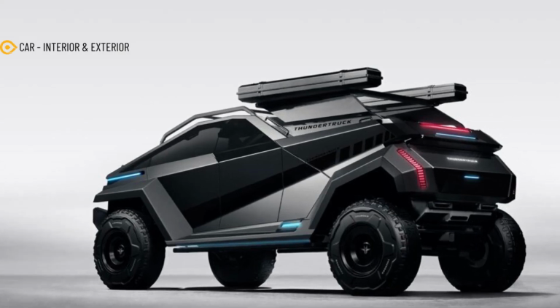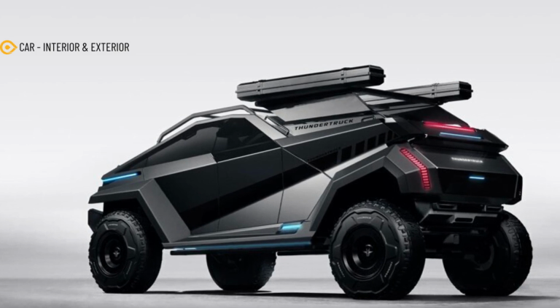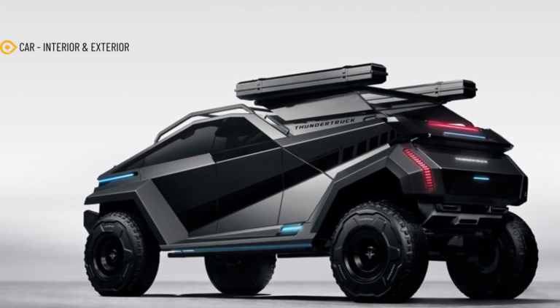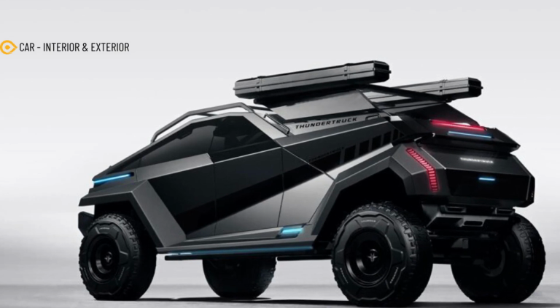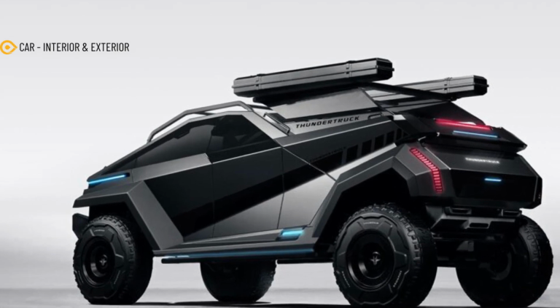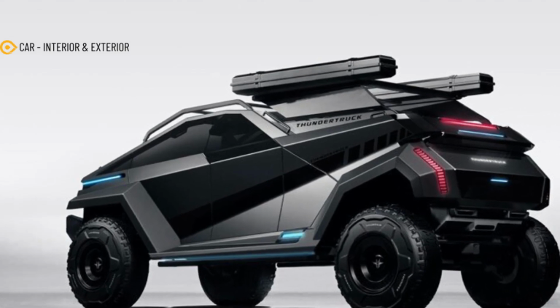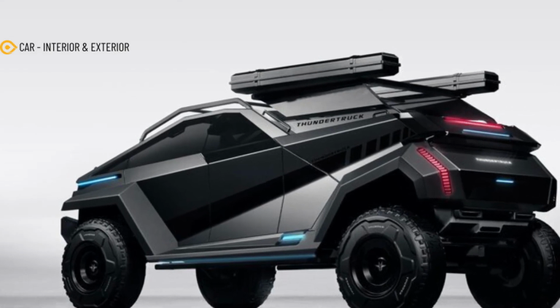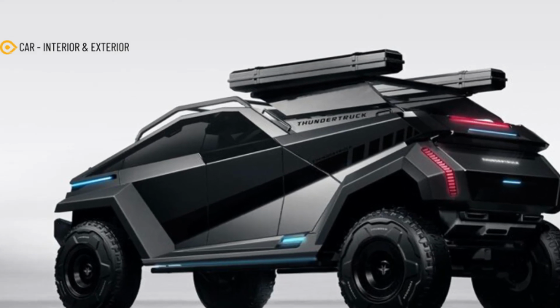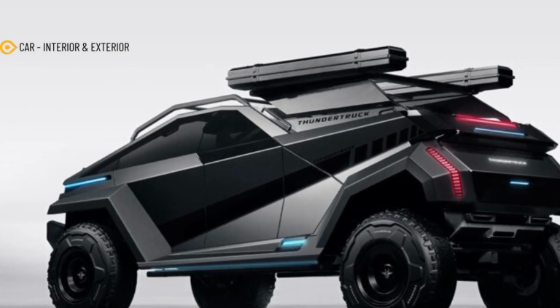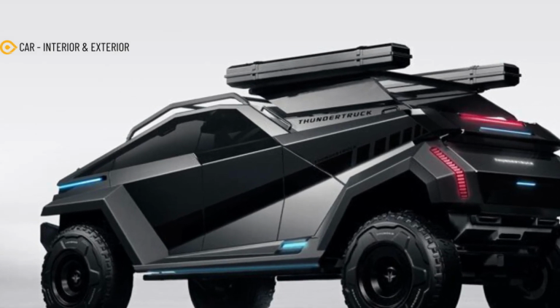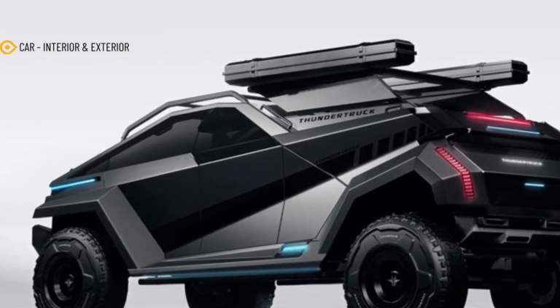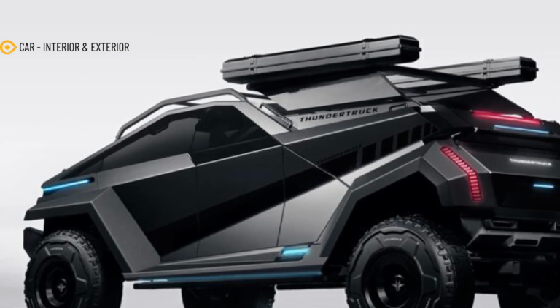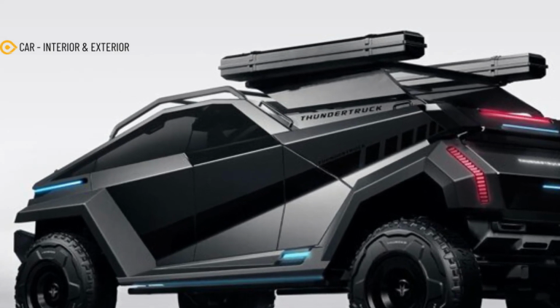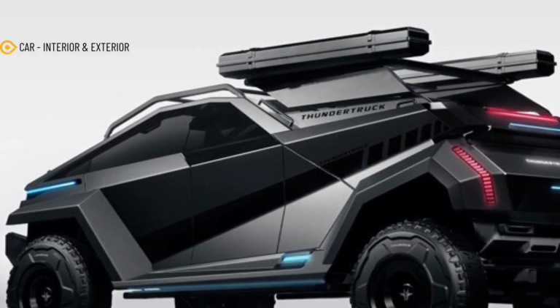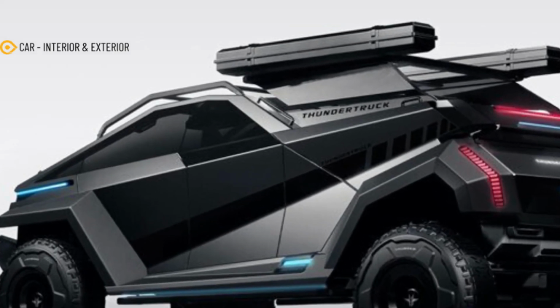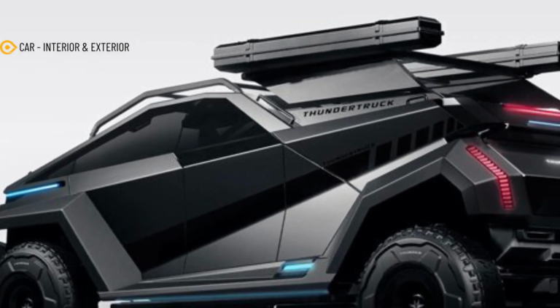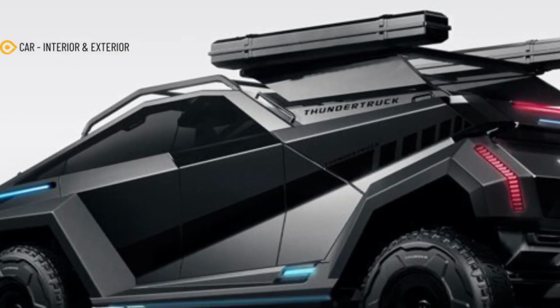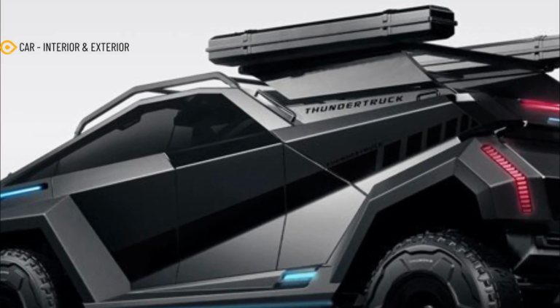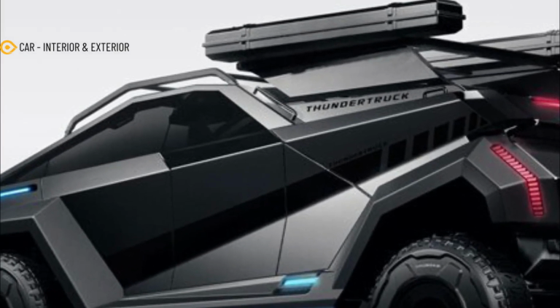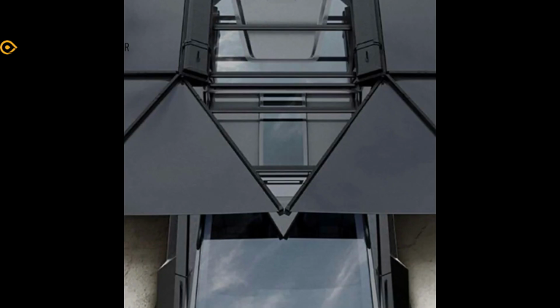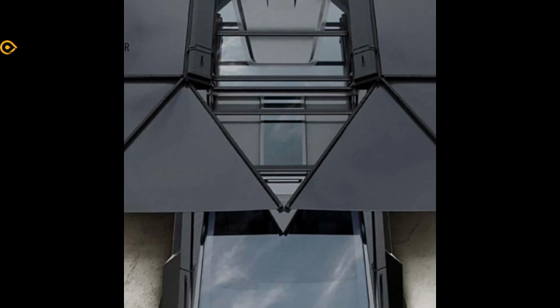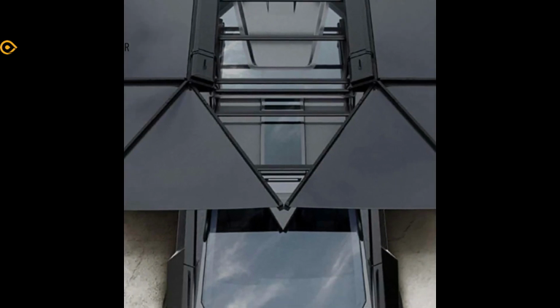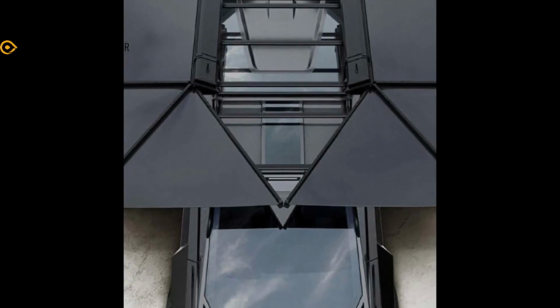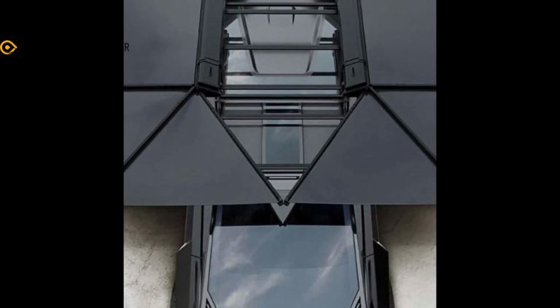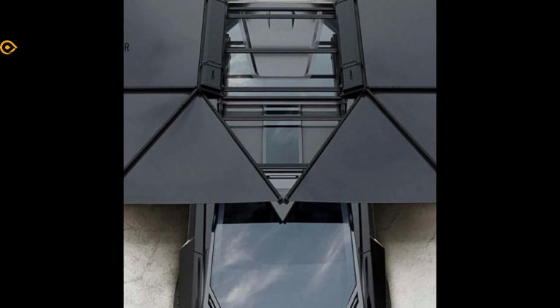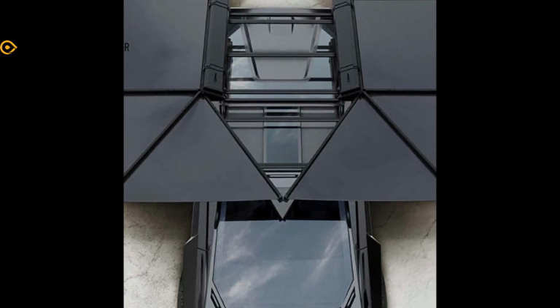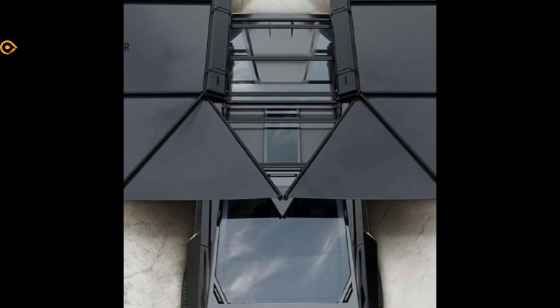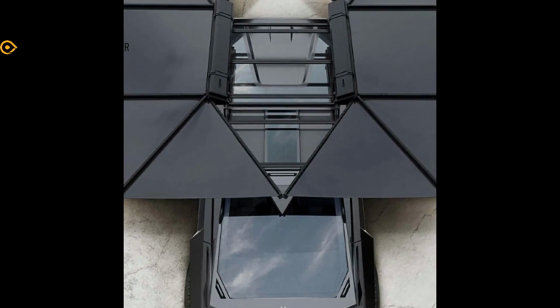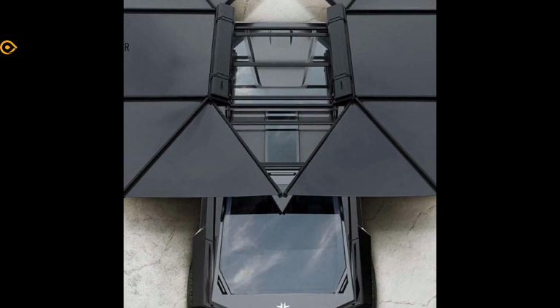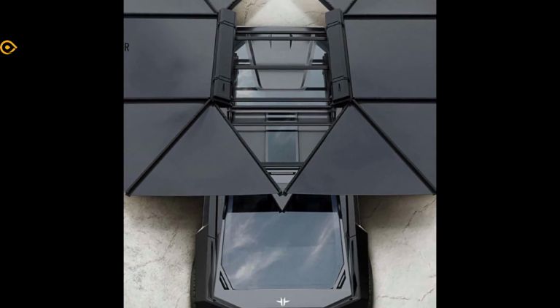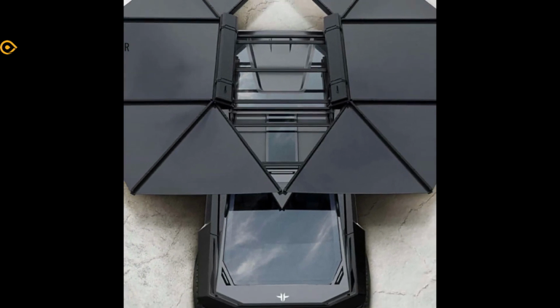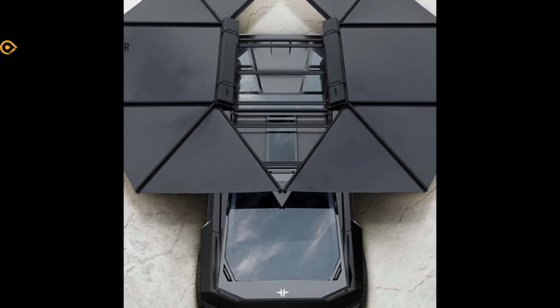Hello everyone, meet again with my channel CAR Interior and Exterior. In this video we will discuss about CAR's Thunder Truck.